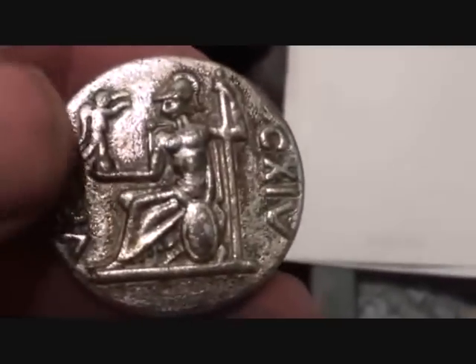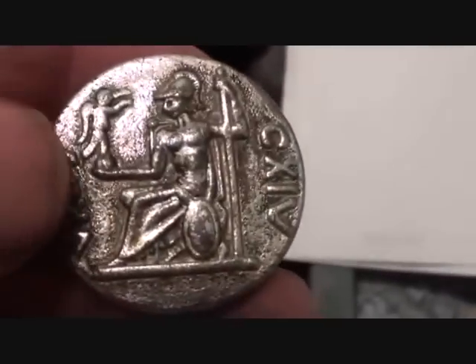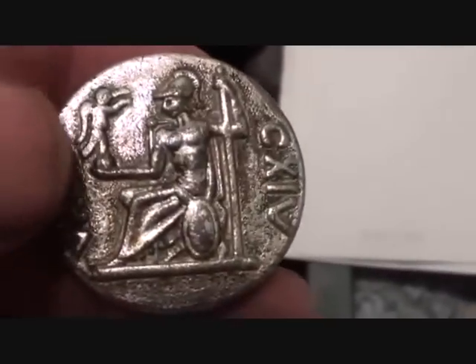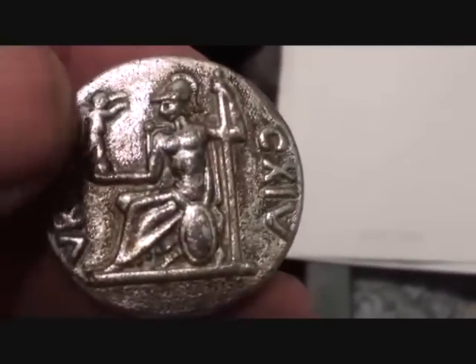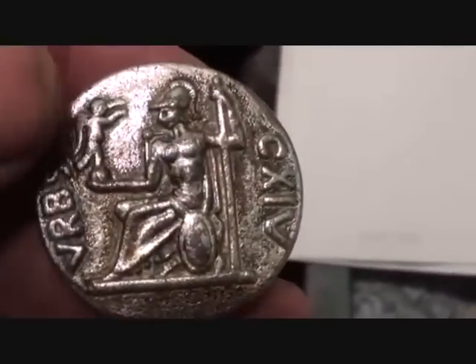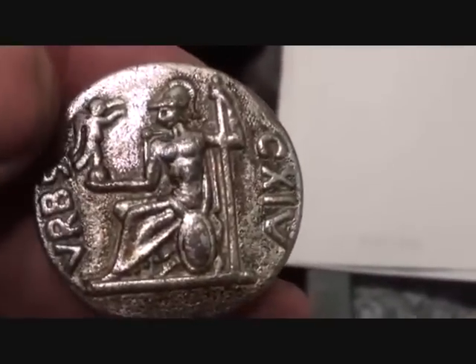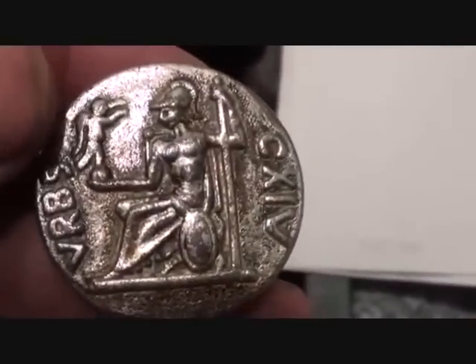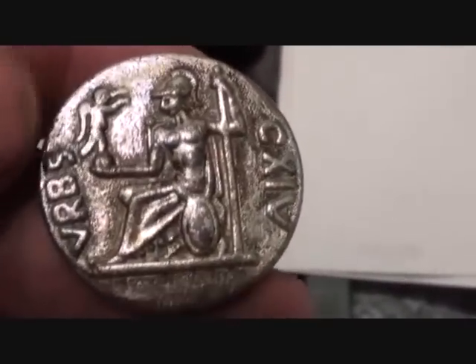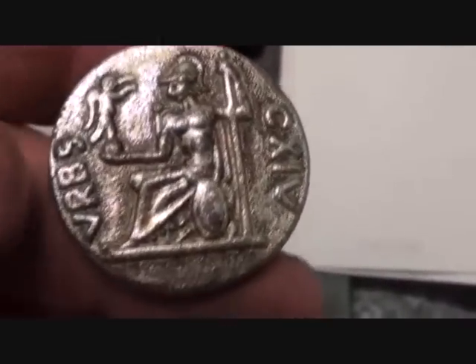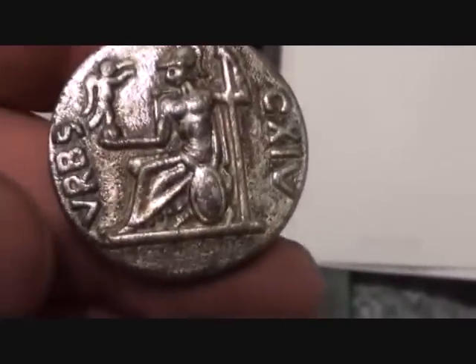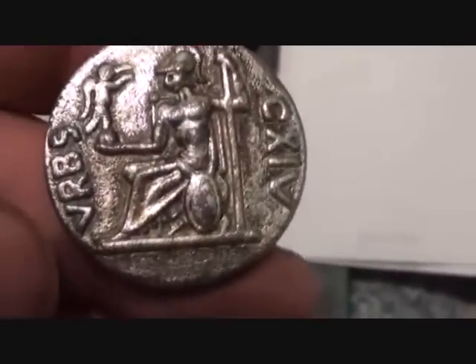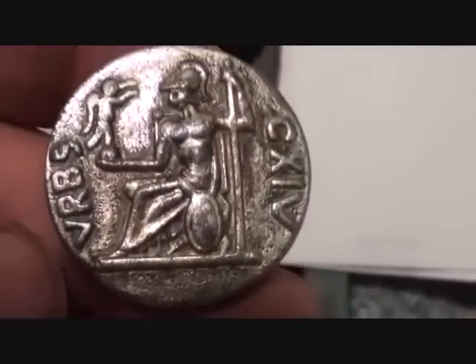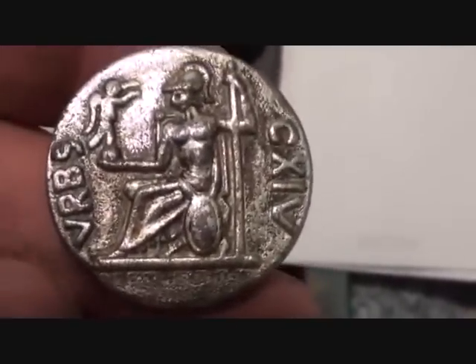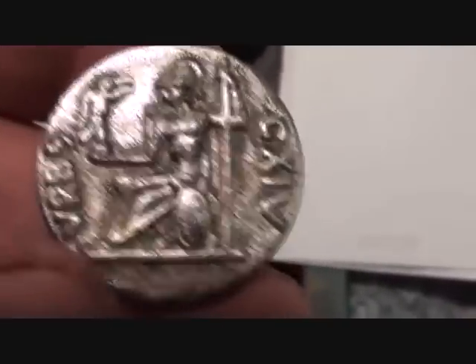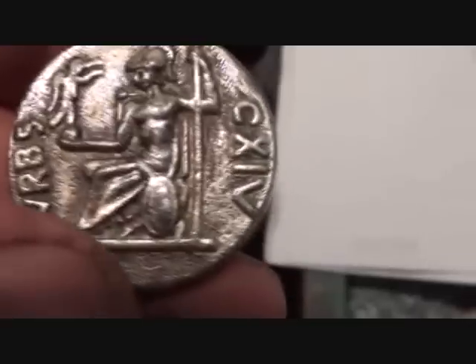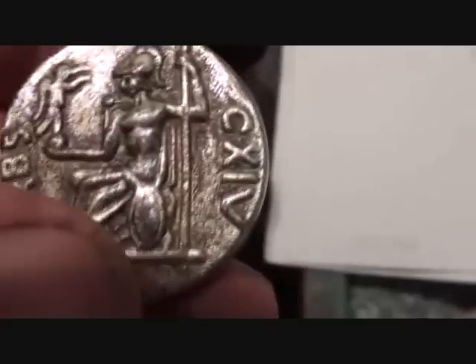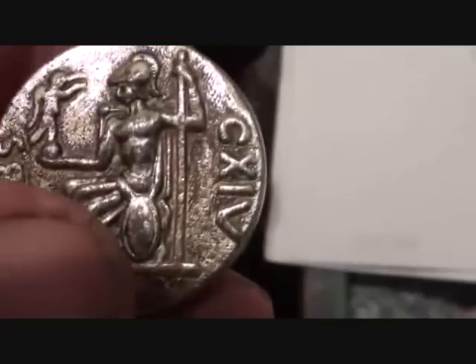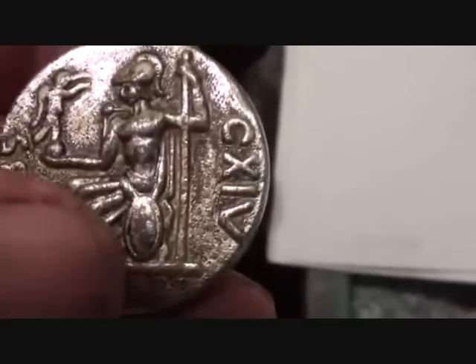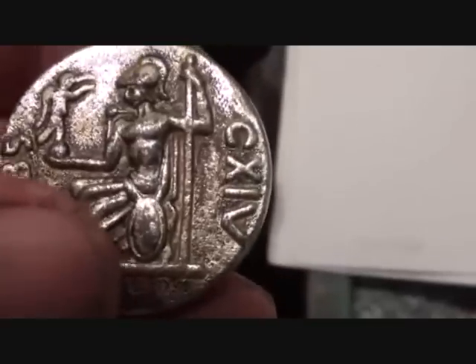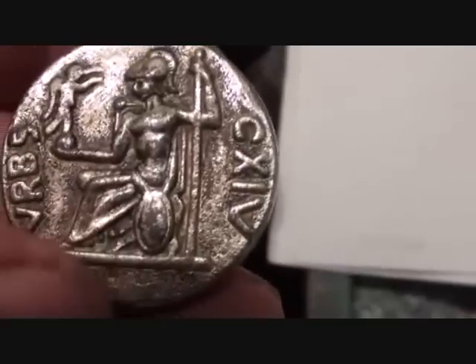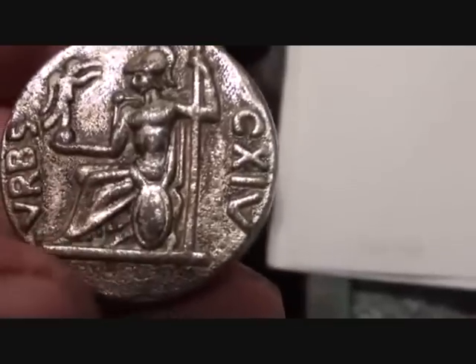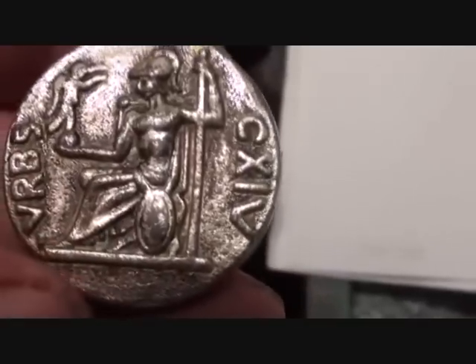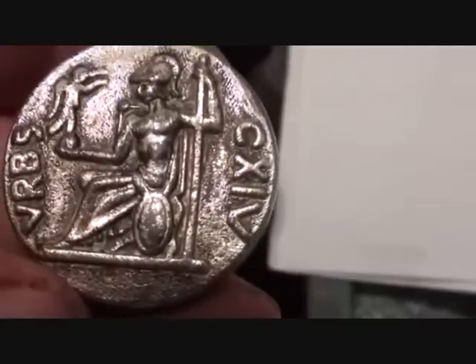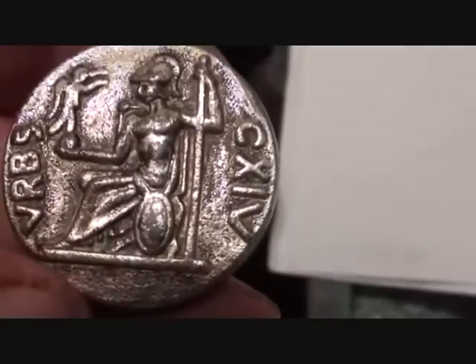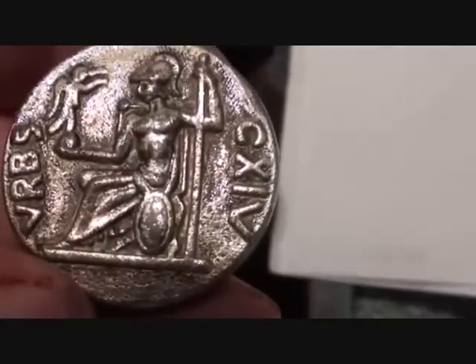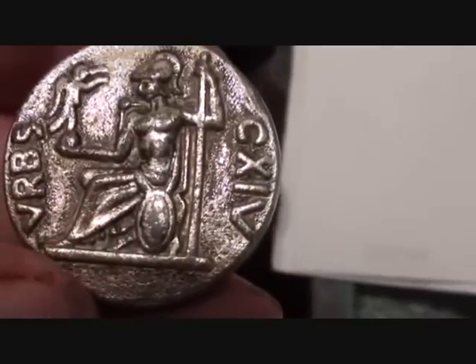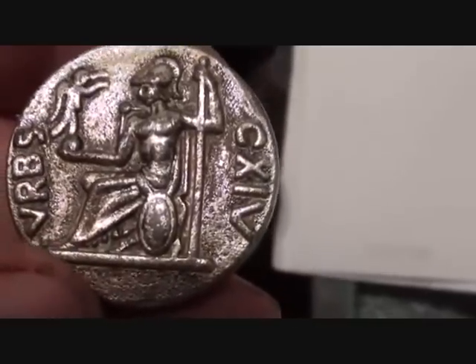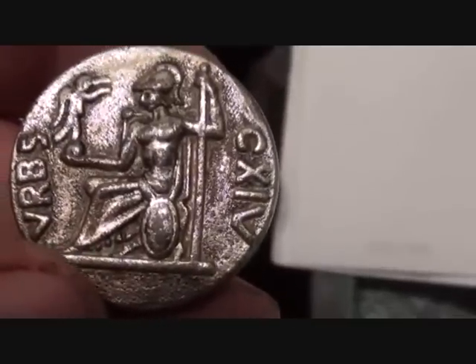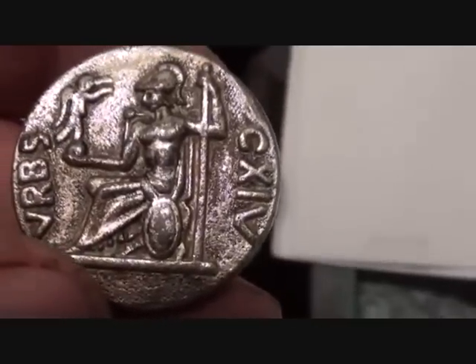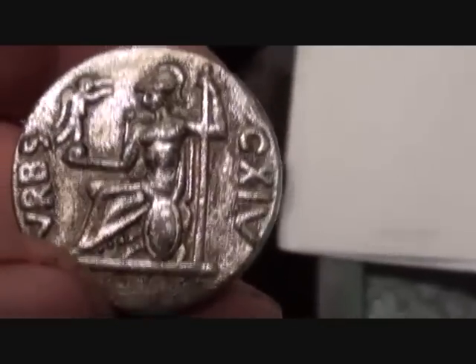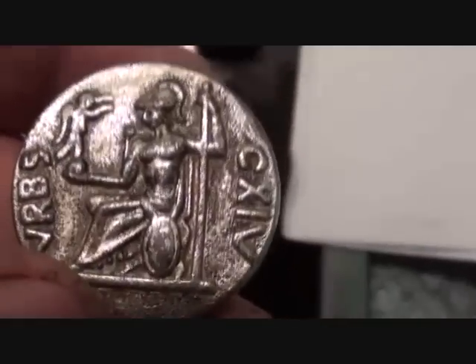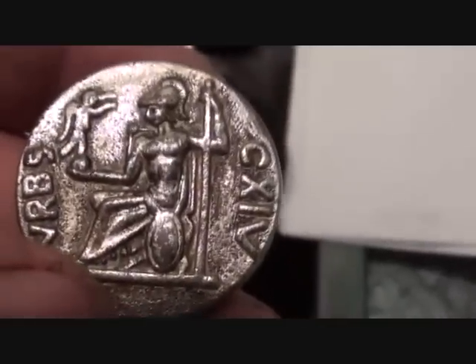That's Roma — she's the guardian of Rome and she's holding Victory up there on the palm. Looks very much like Britannia, doesn't it?